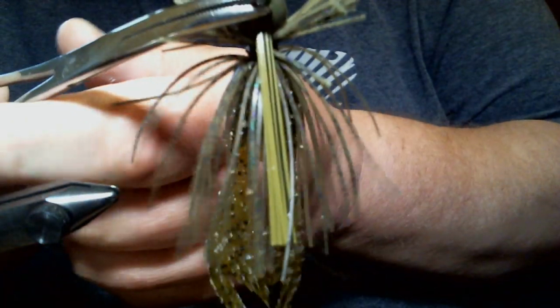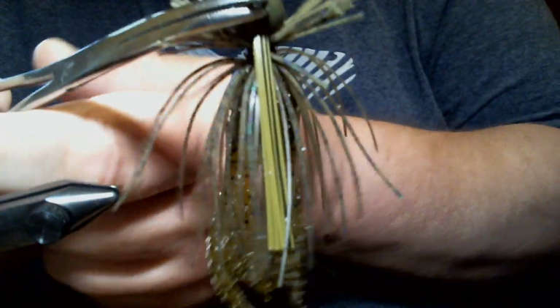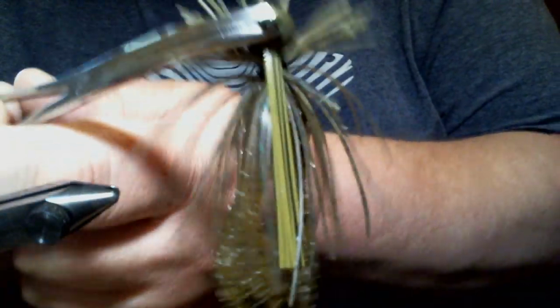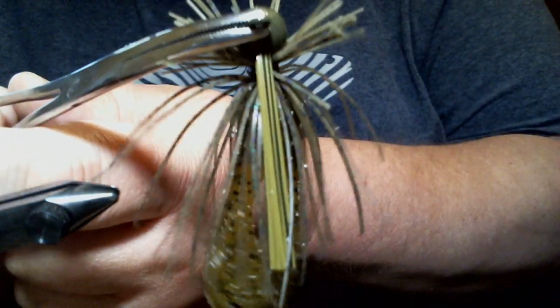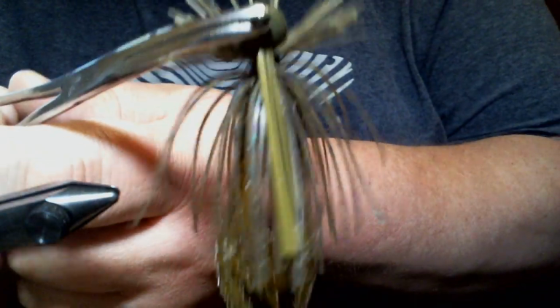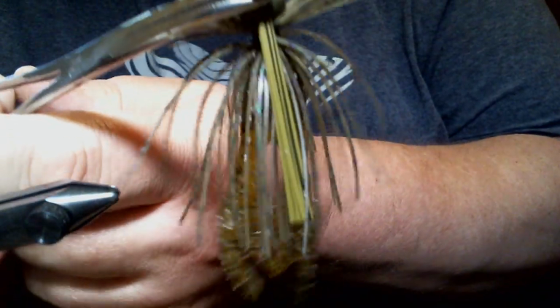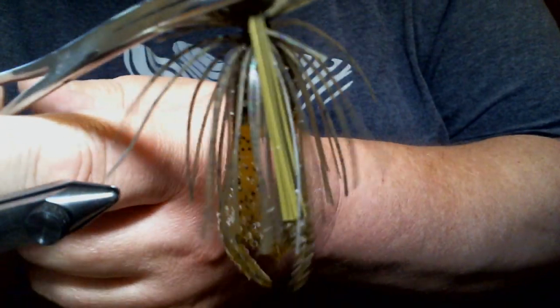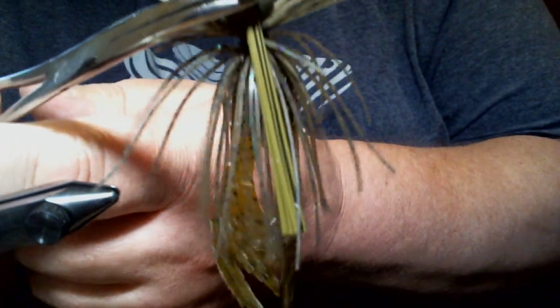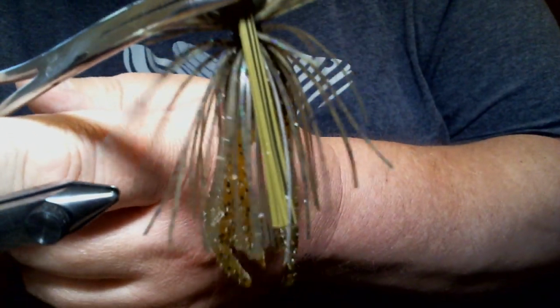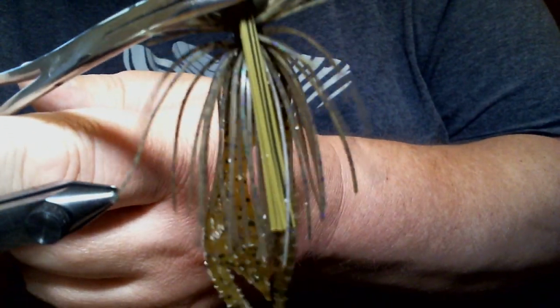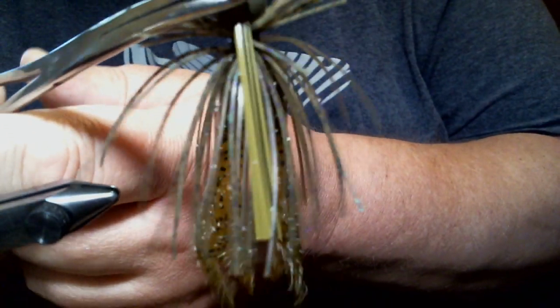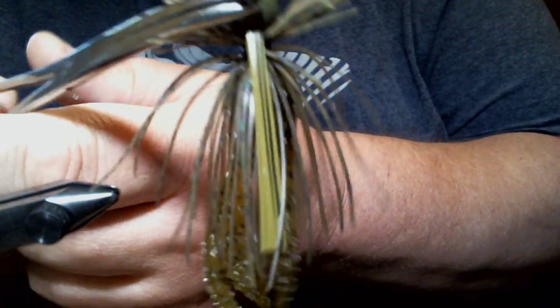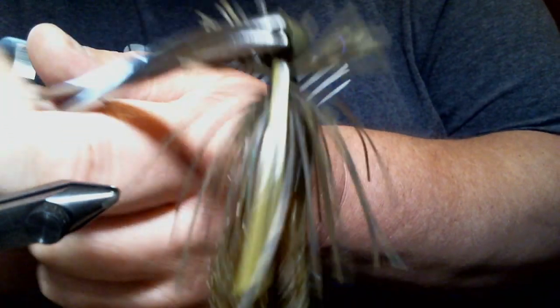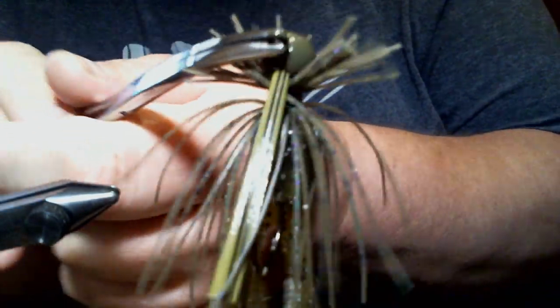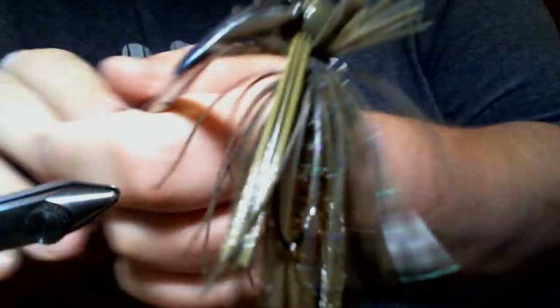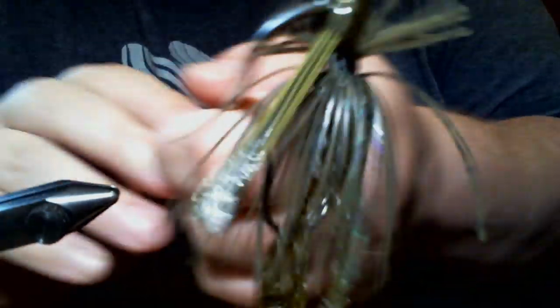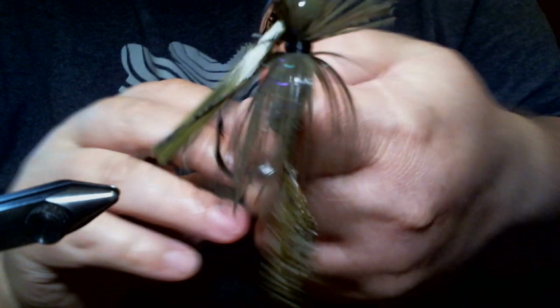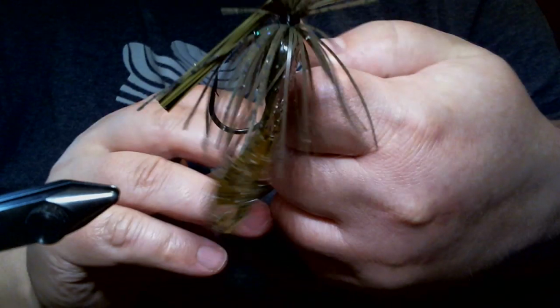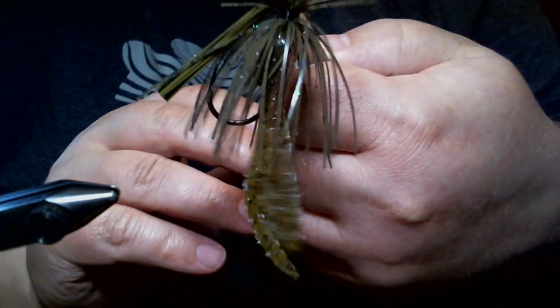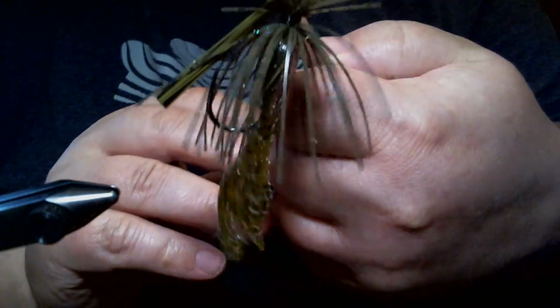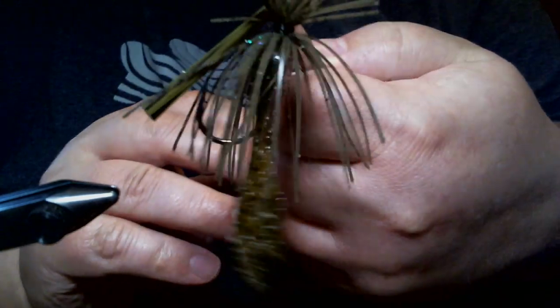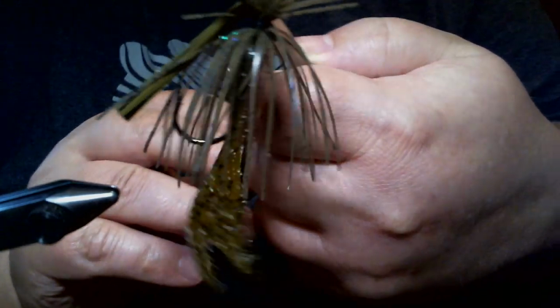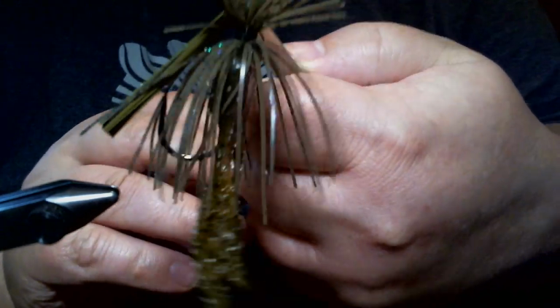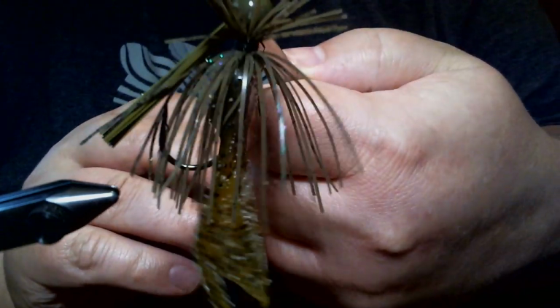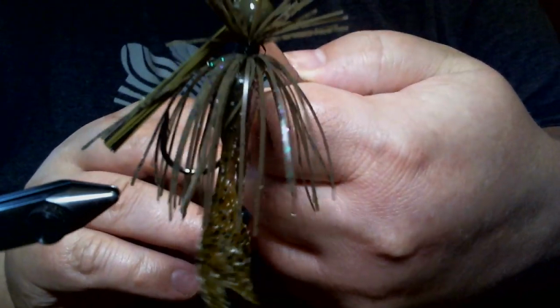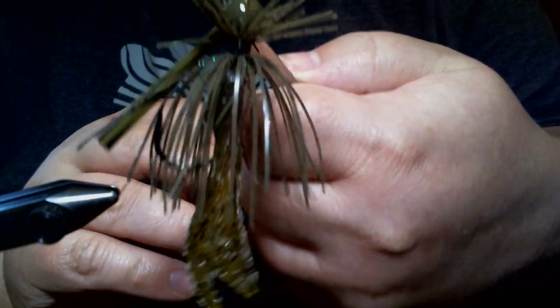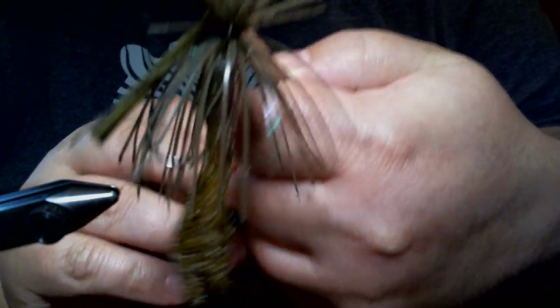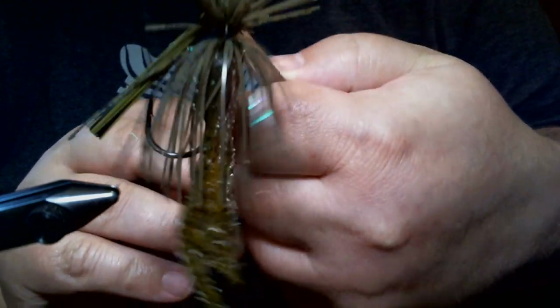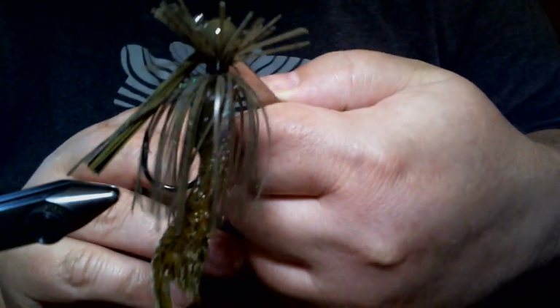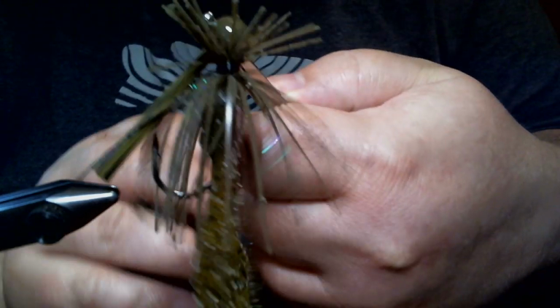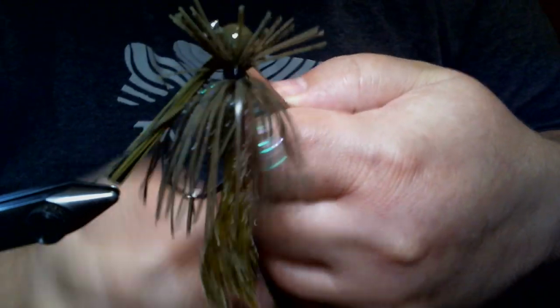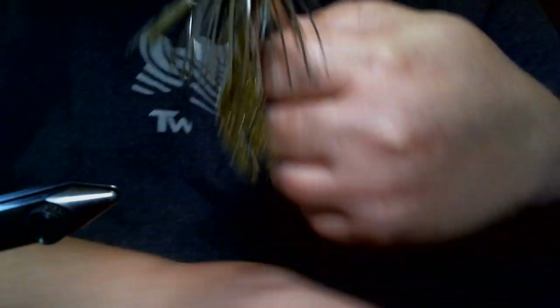Muted green pumpkin candy — this is a winner, folks. Give it a shot. Bye-bye.